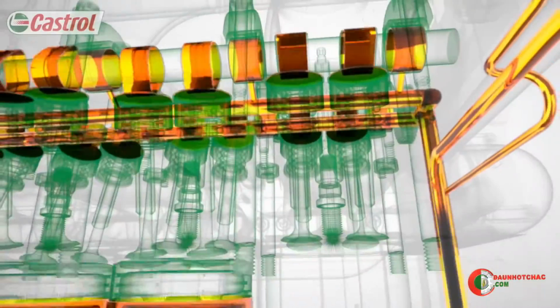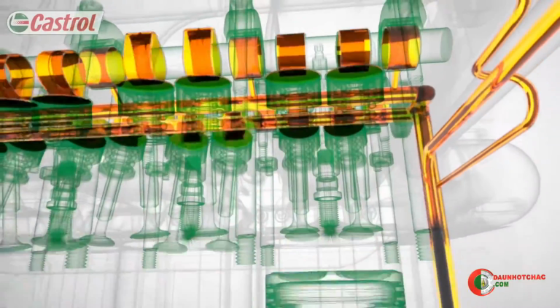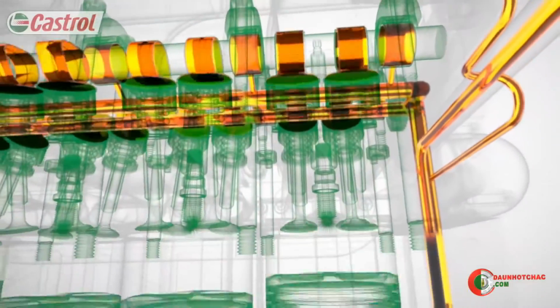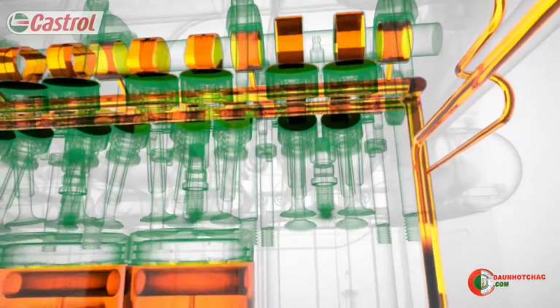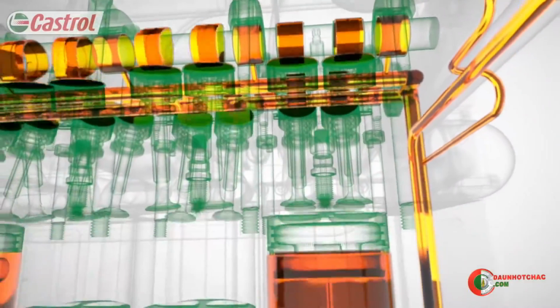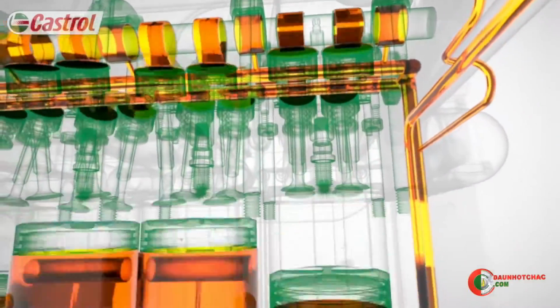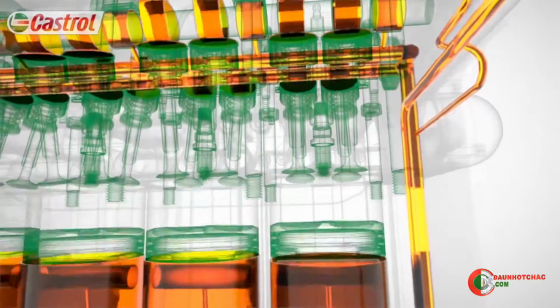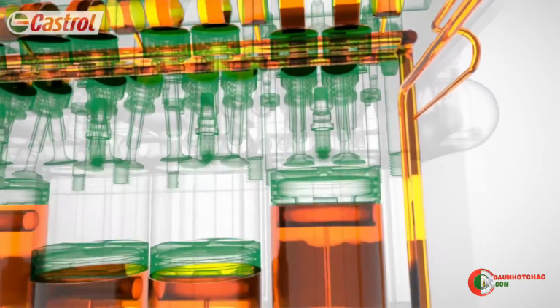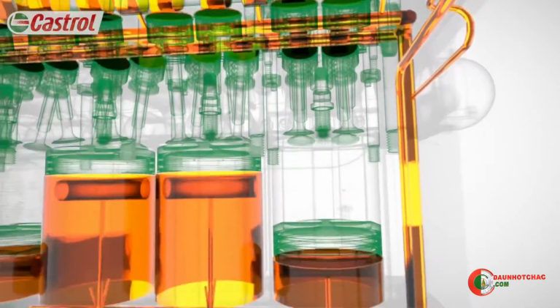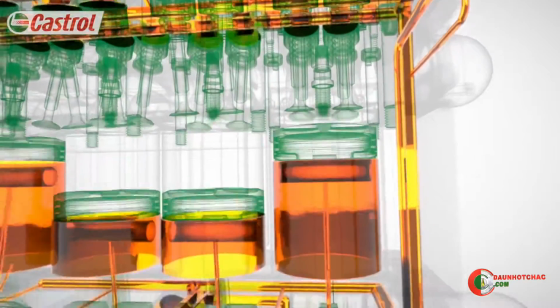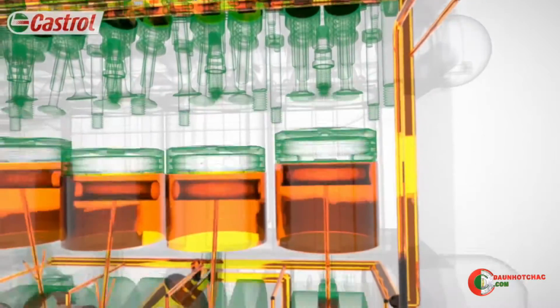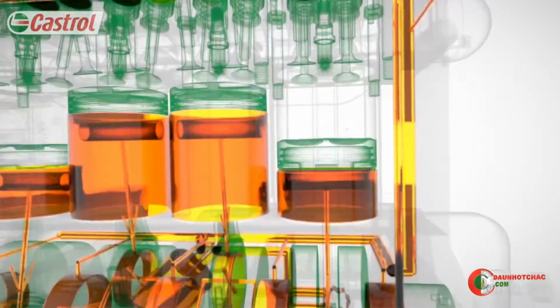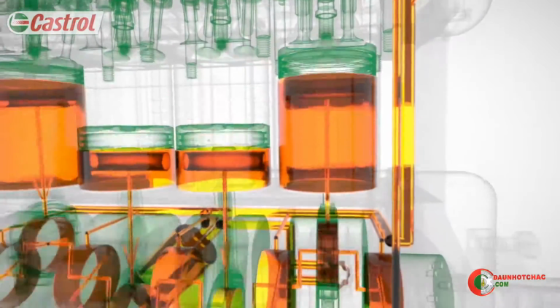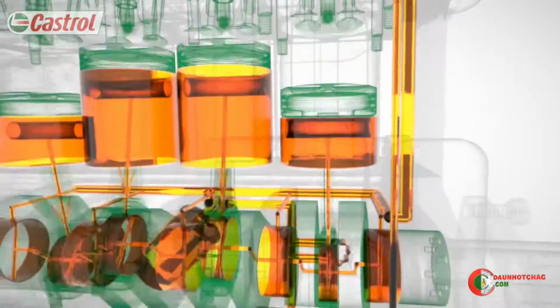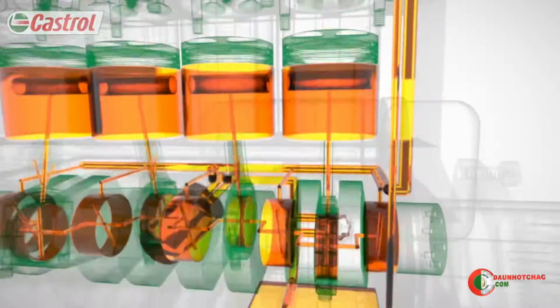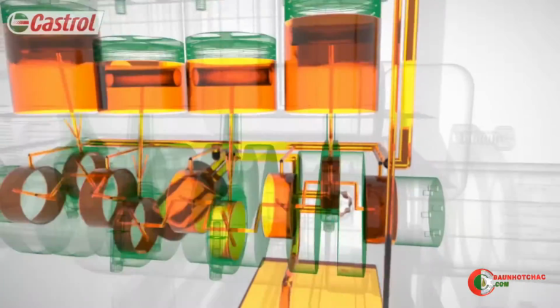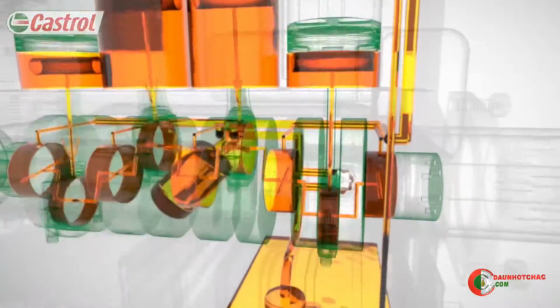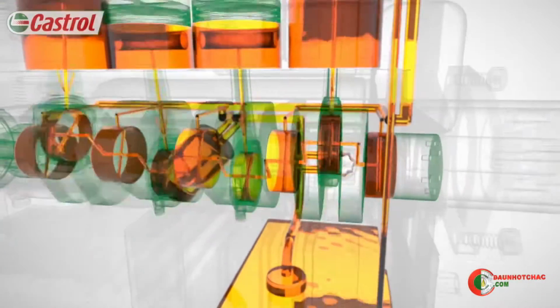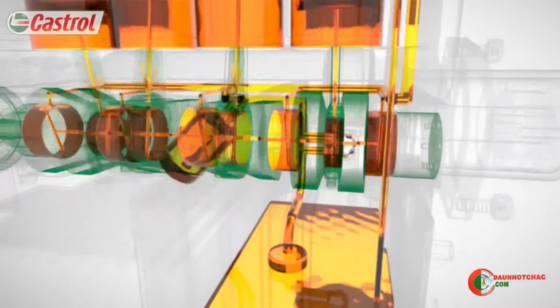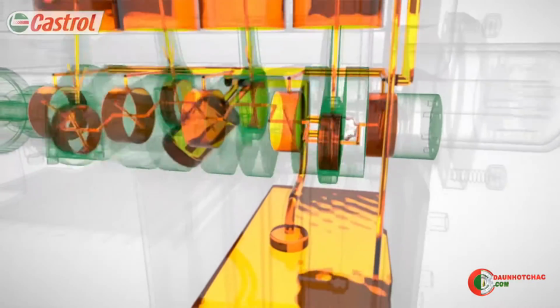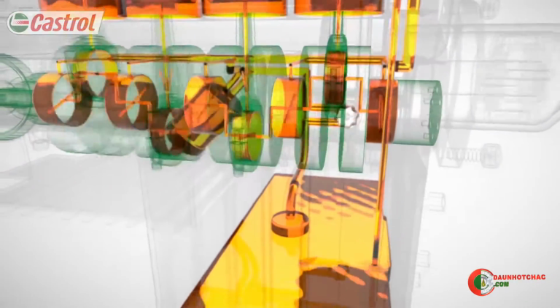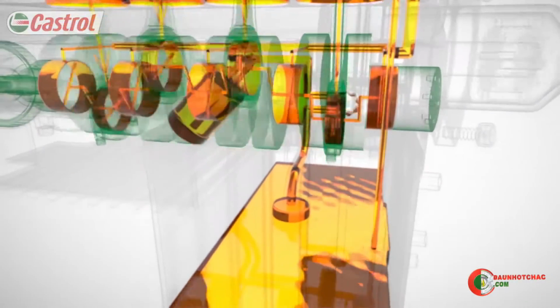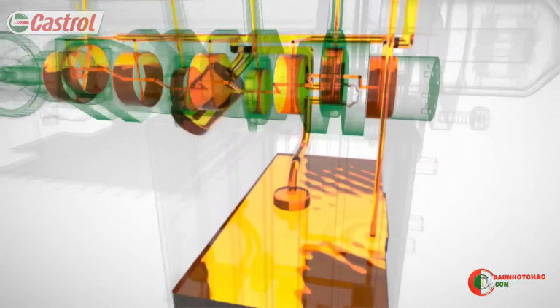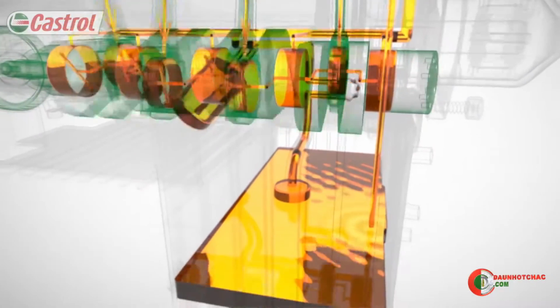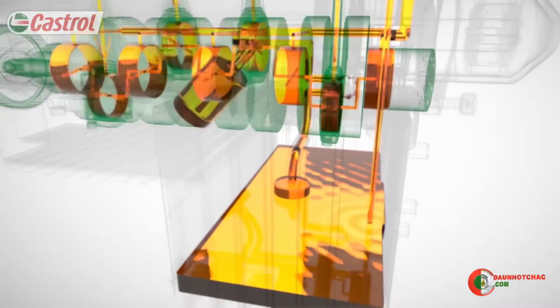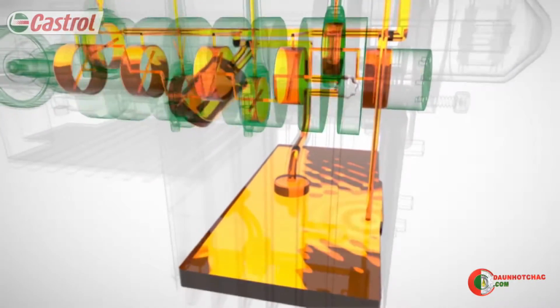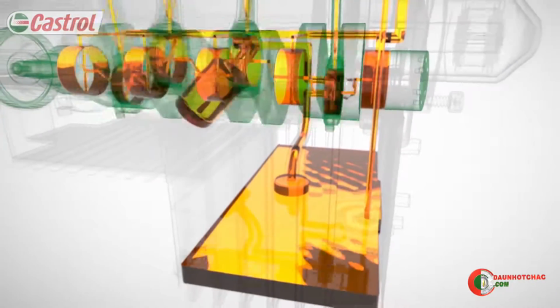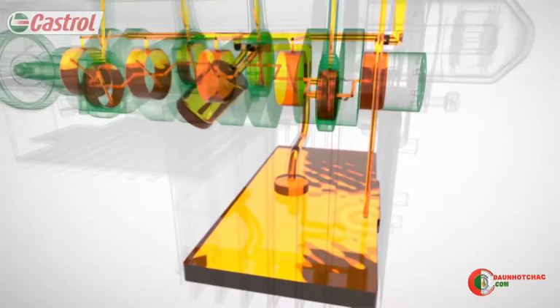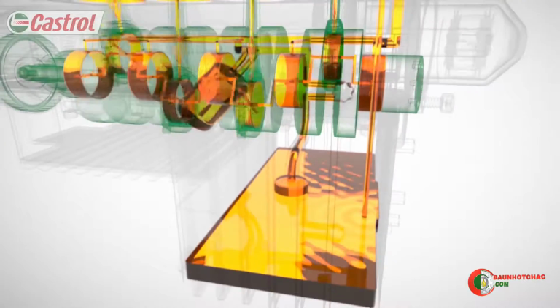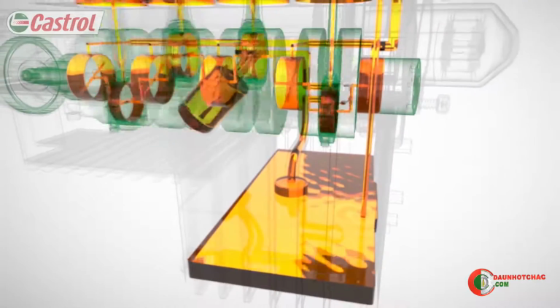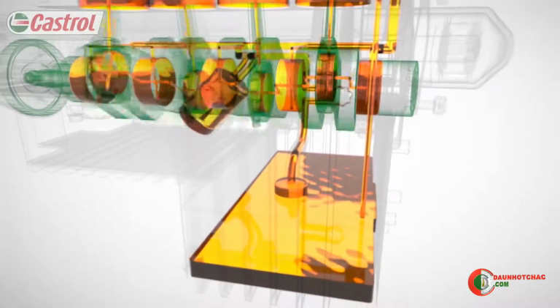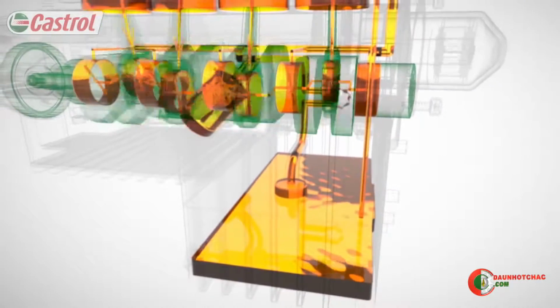Returning to the sump via oil return channels, the oil completes its journey. This whole journey can take as little as five seconds.